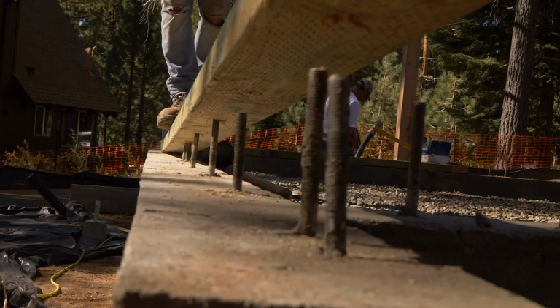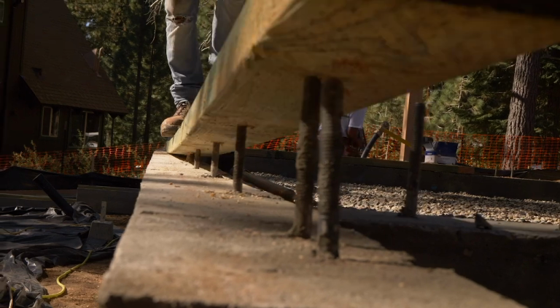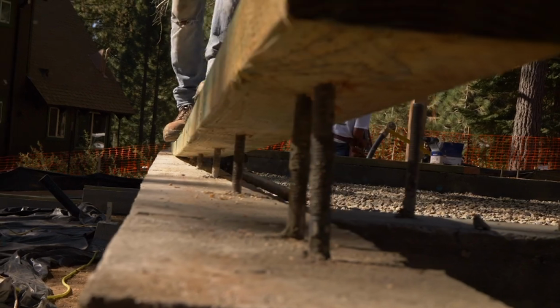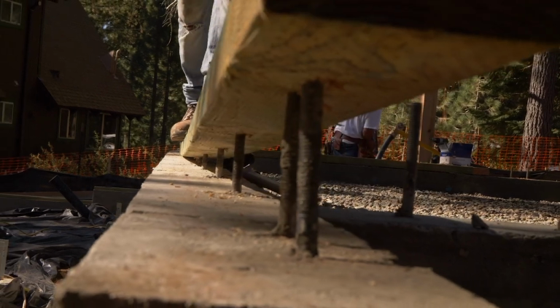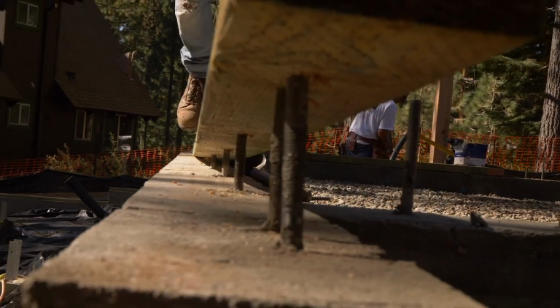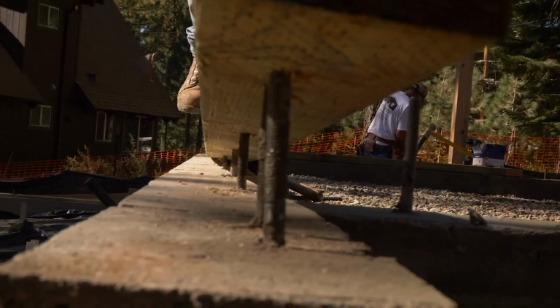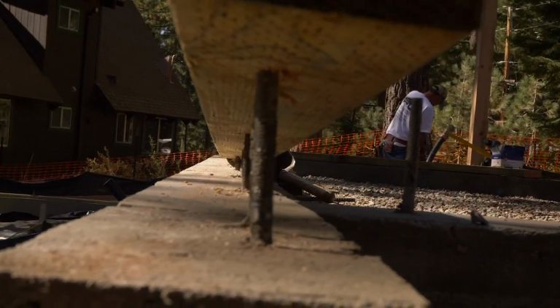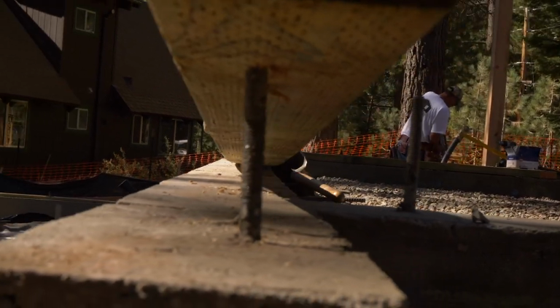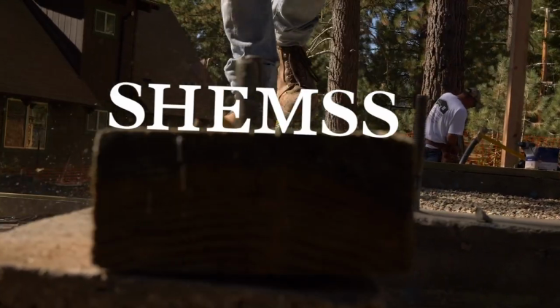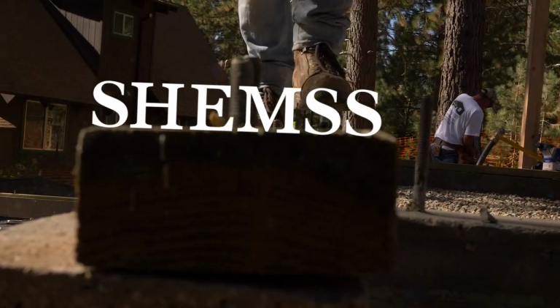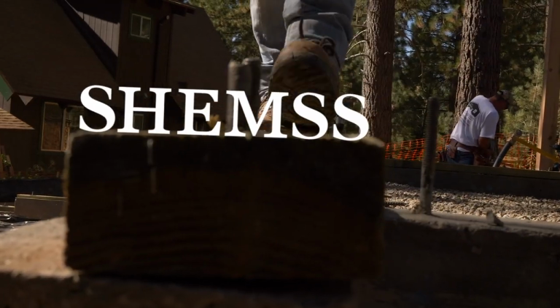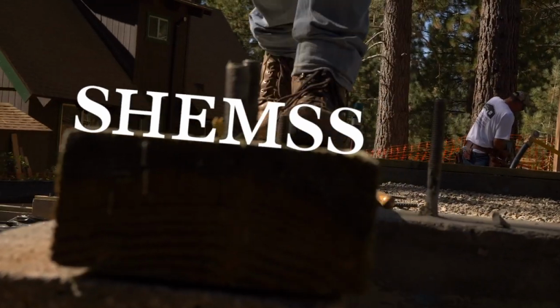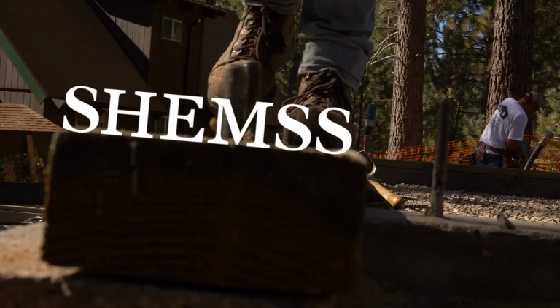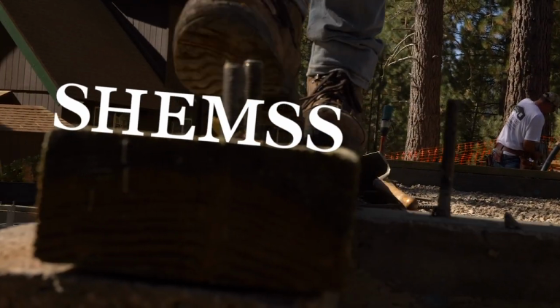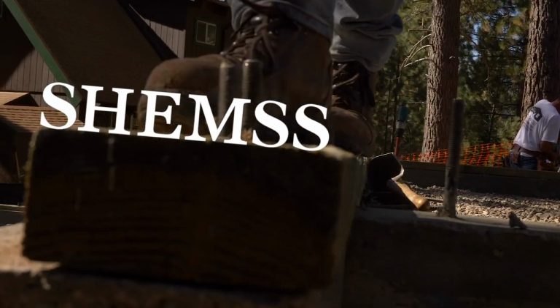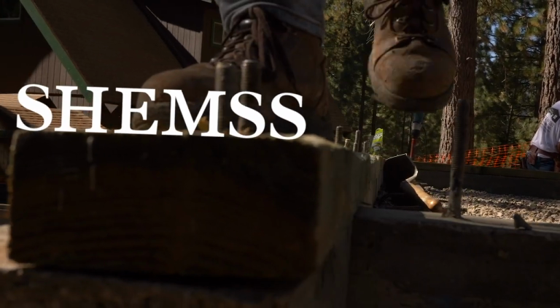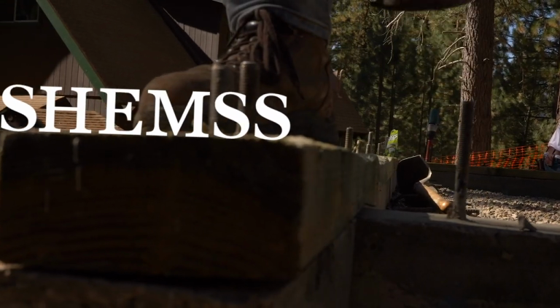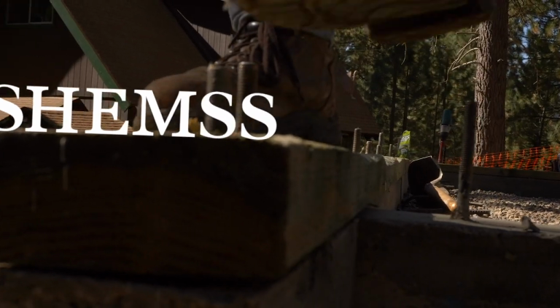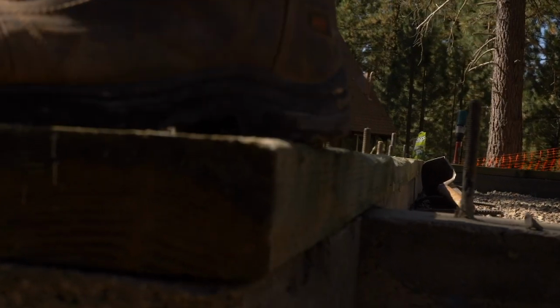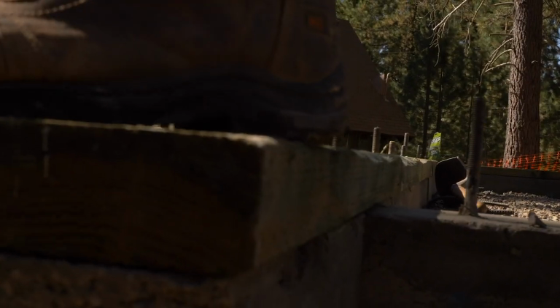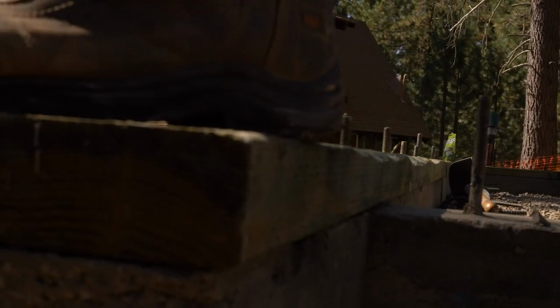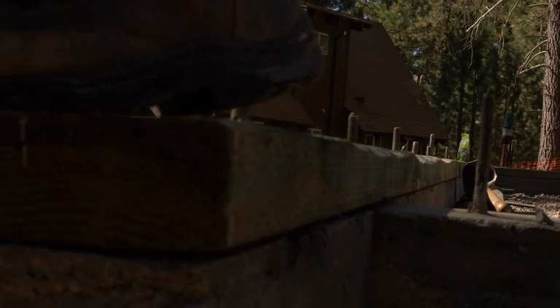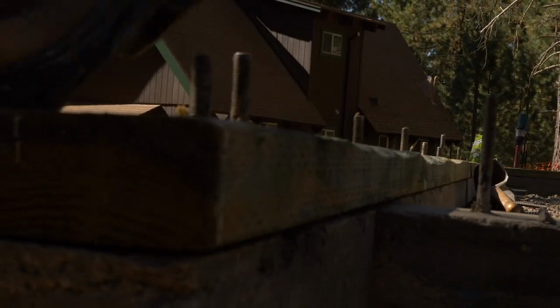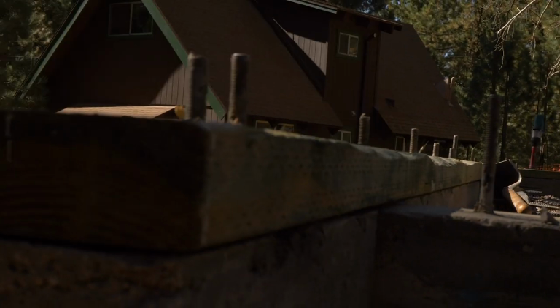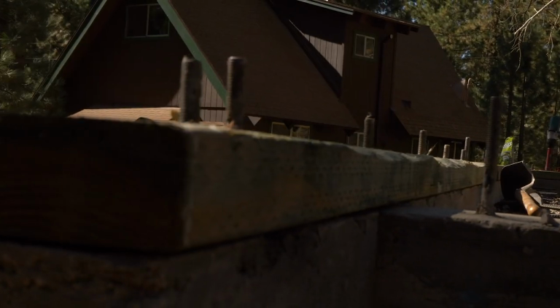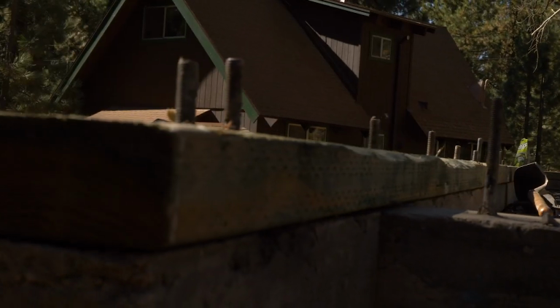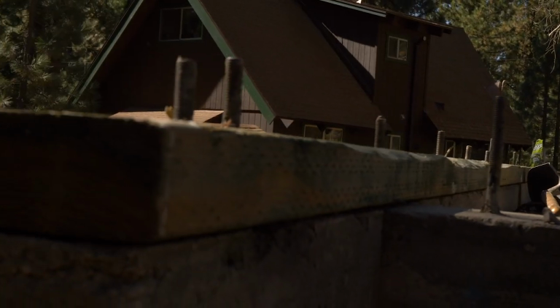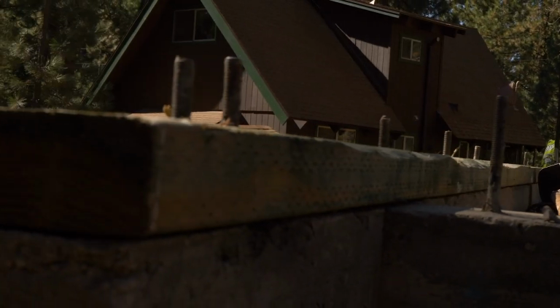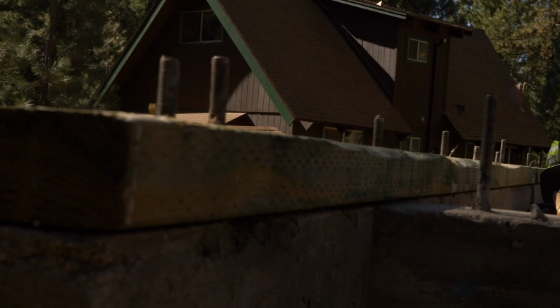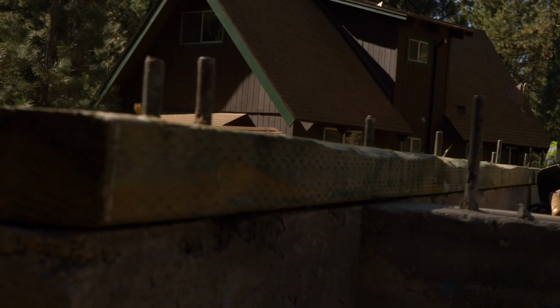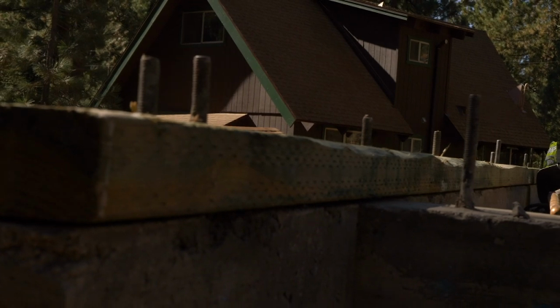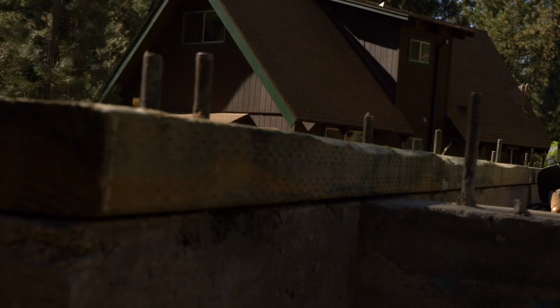Welcome back to Shems. Today we are building a pony wall and a subfloor.